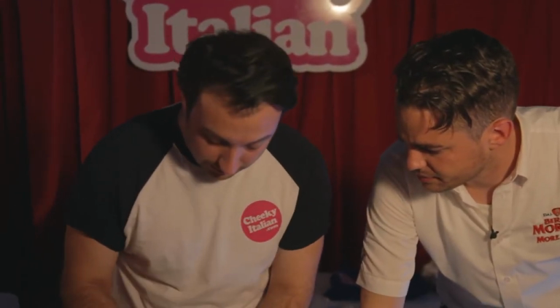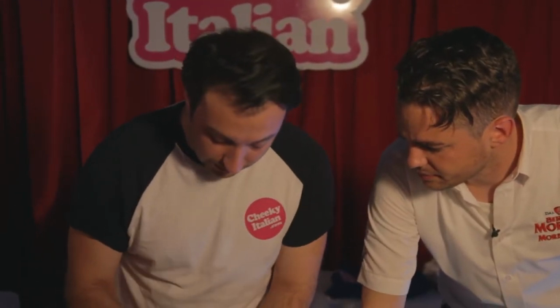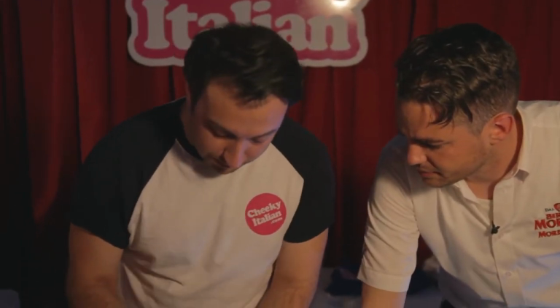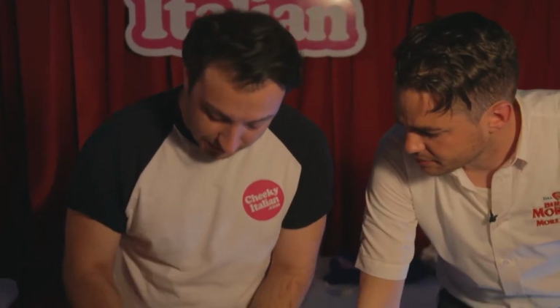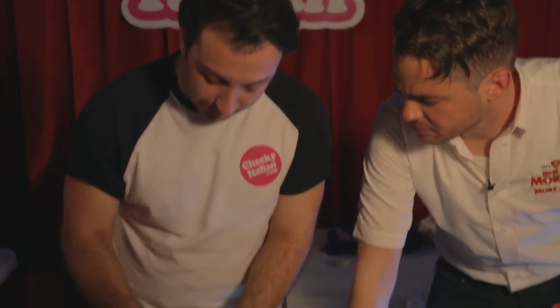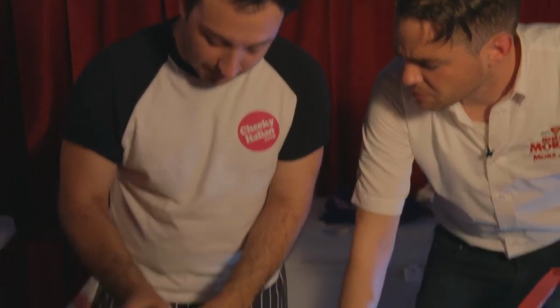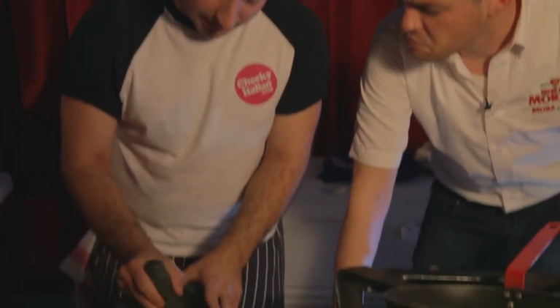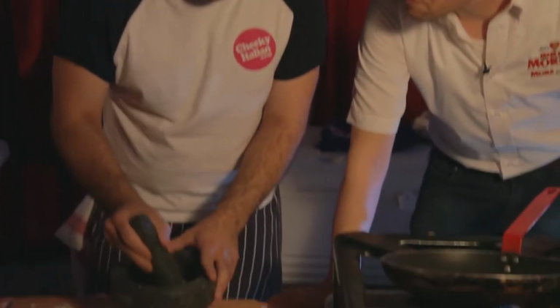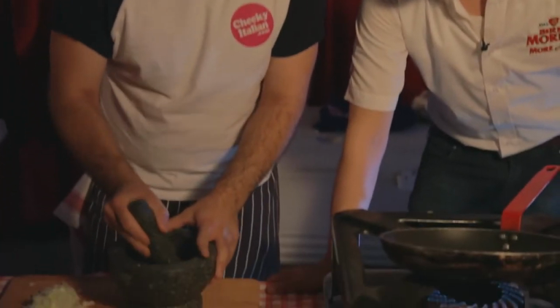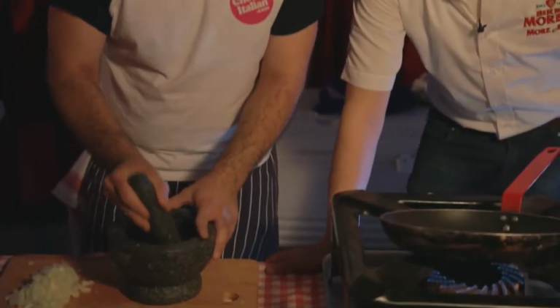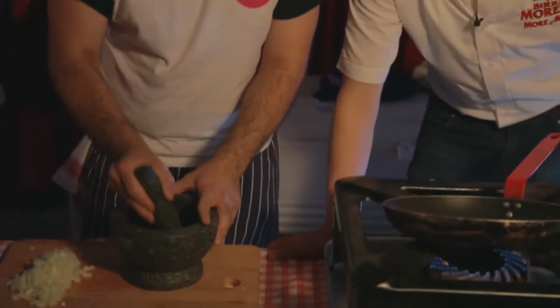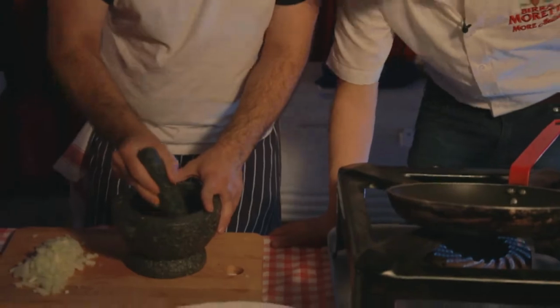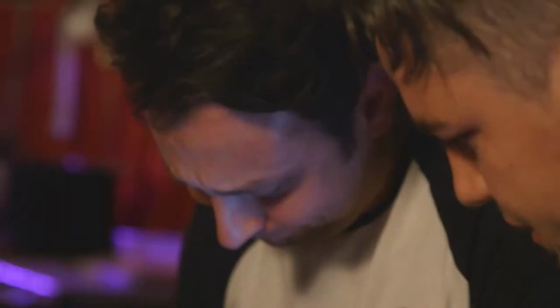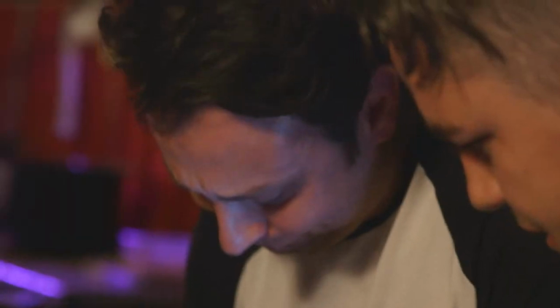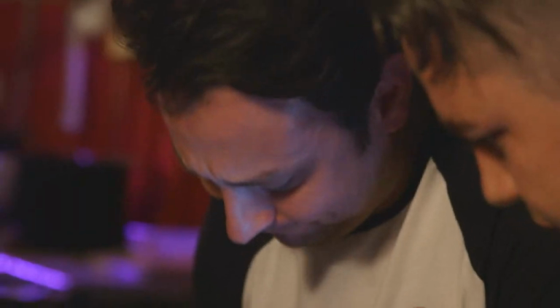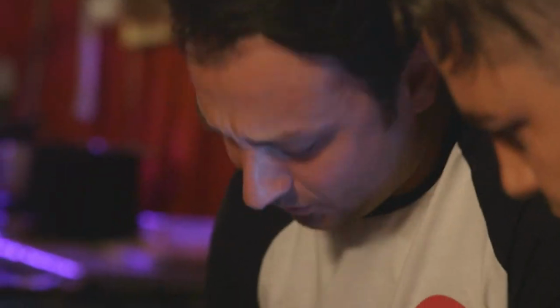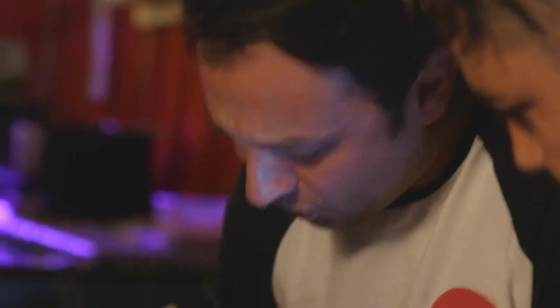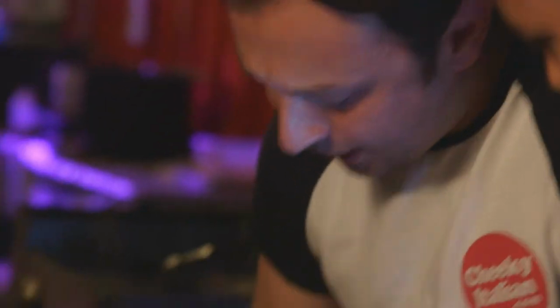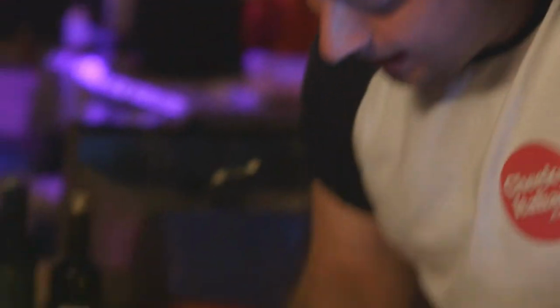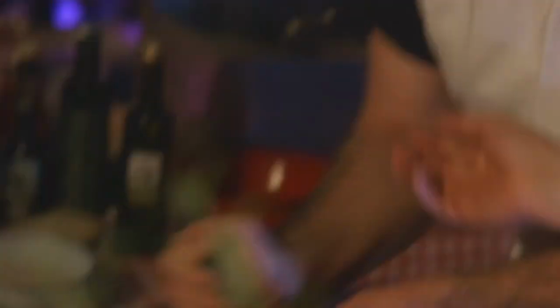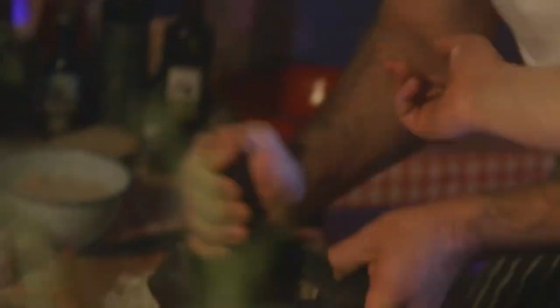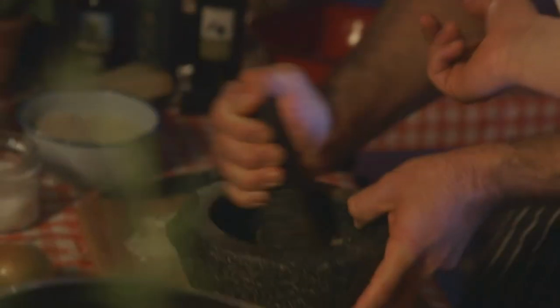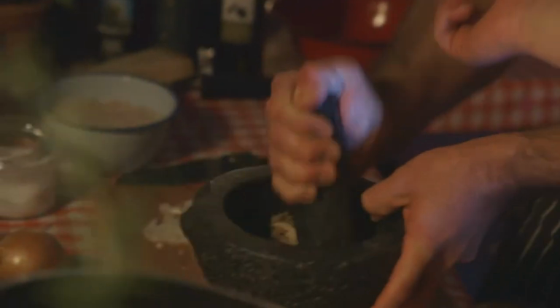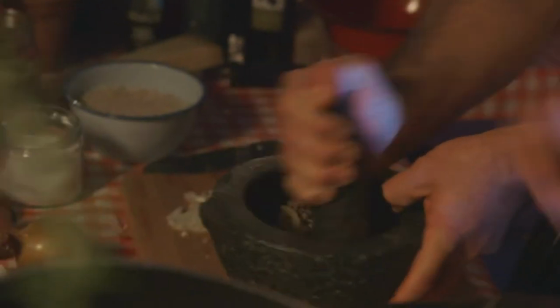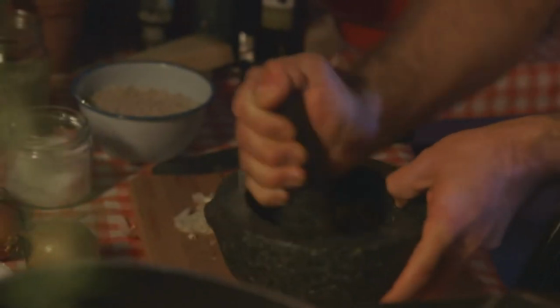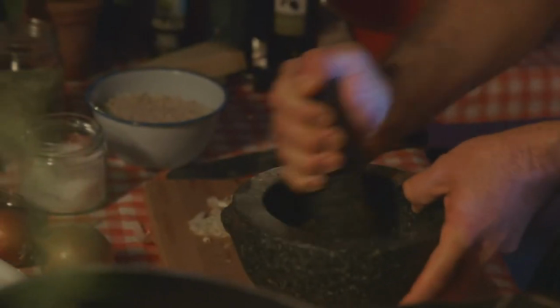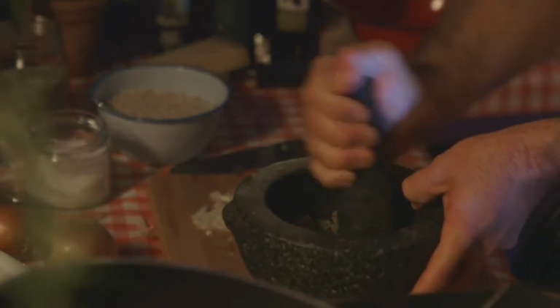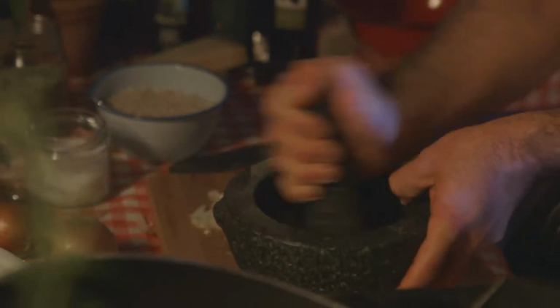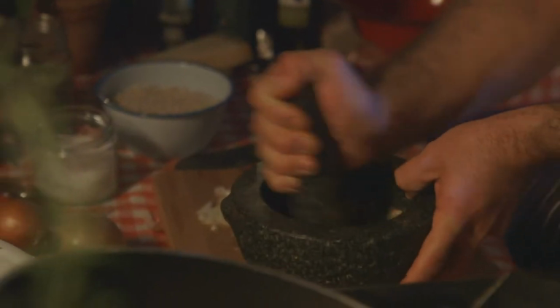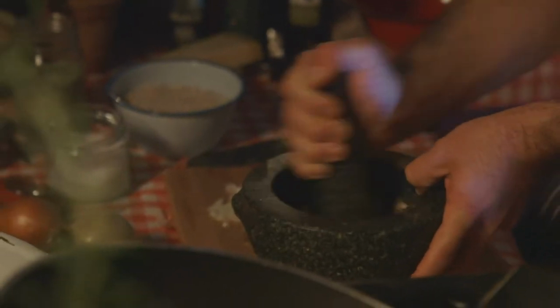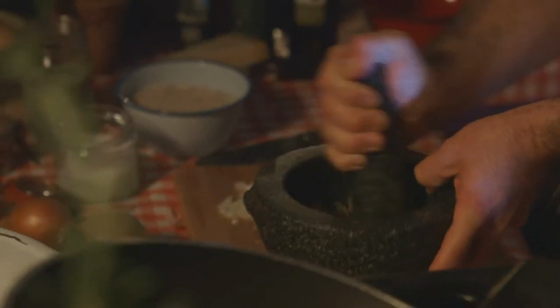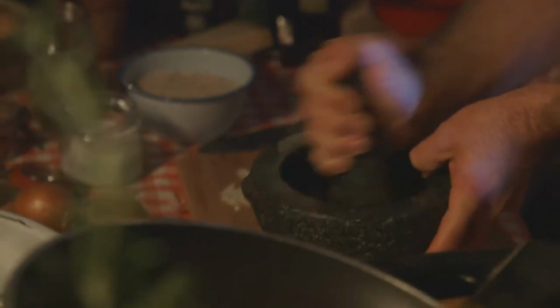So we're mashing up the garlic. You can smell that — look at these. Mamma mia, it's amazing.